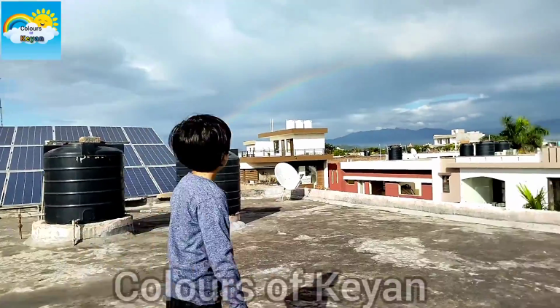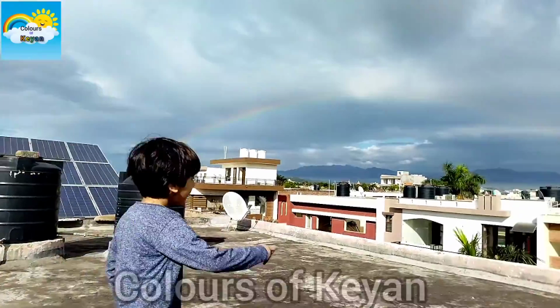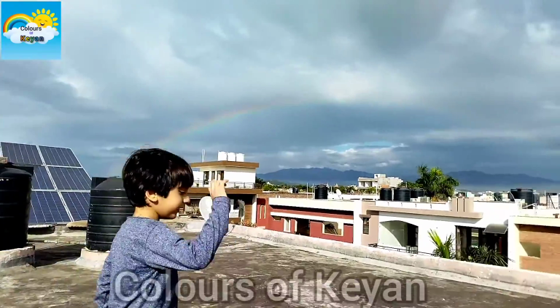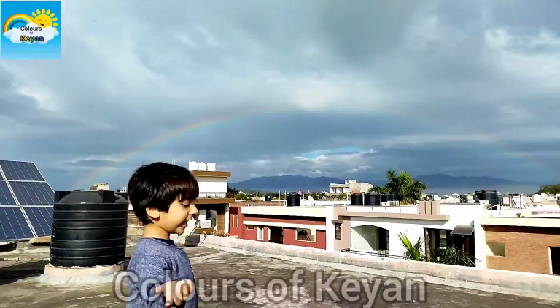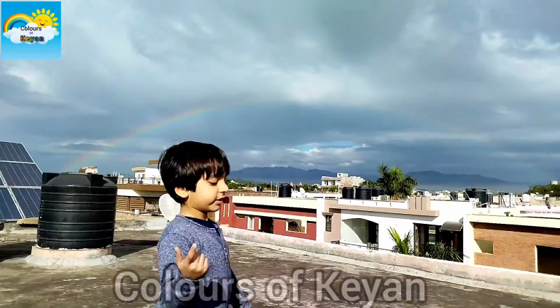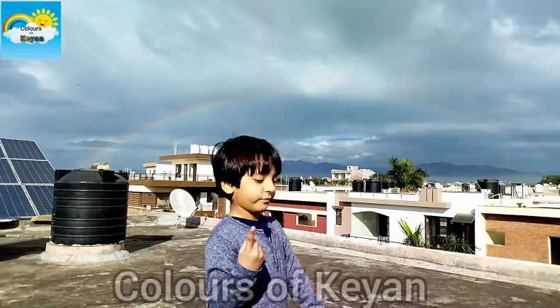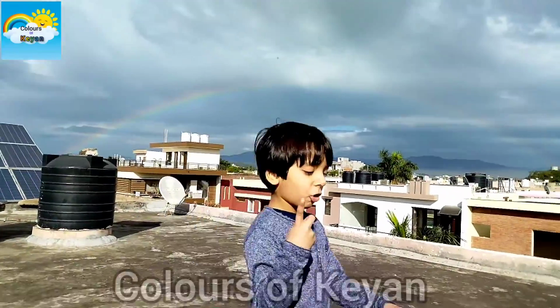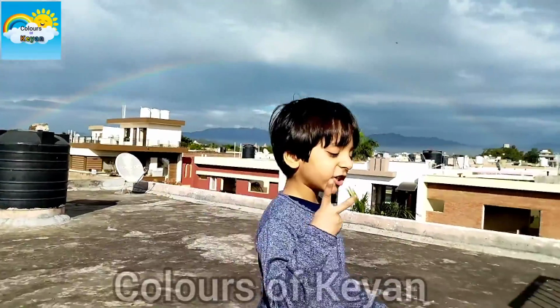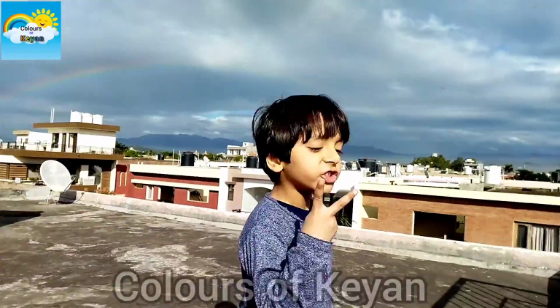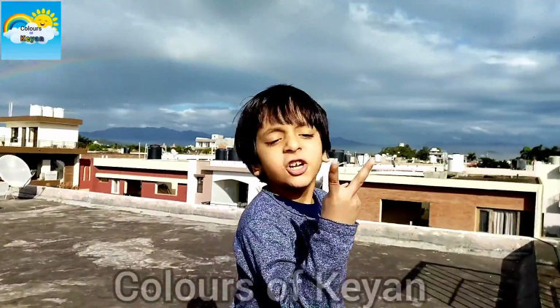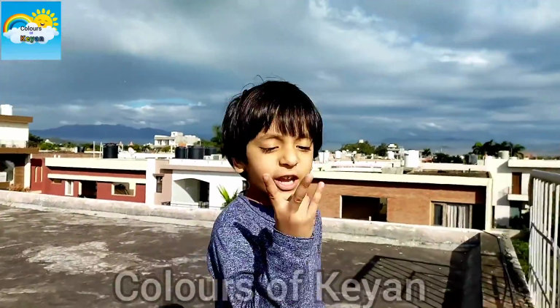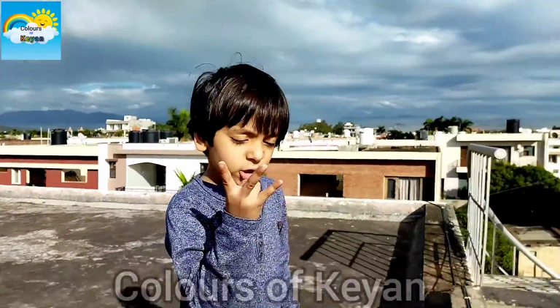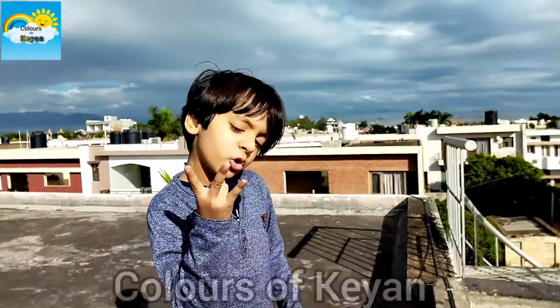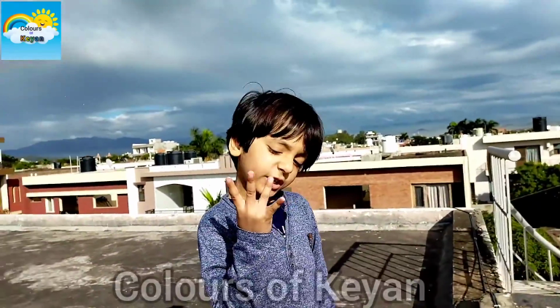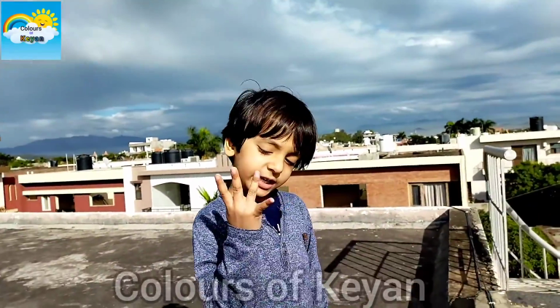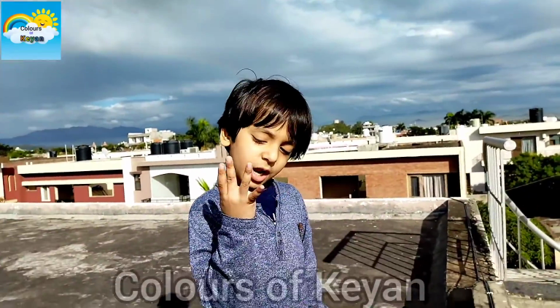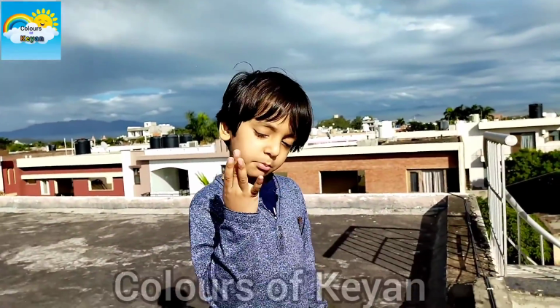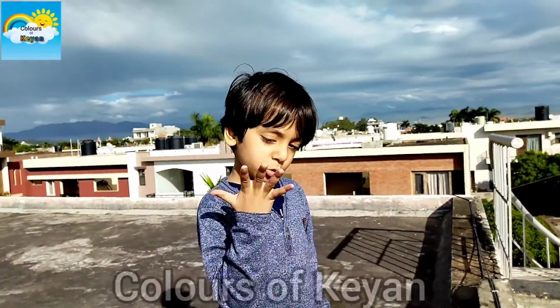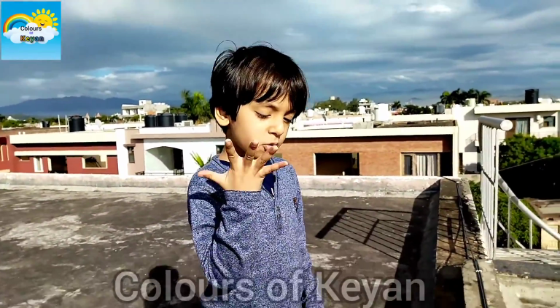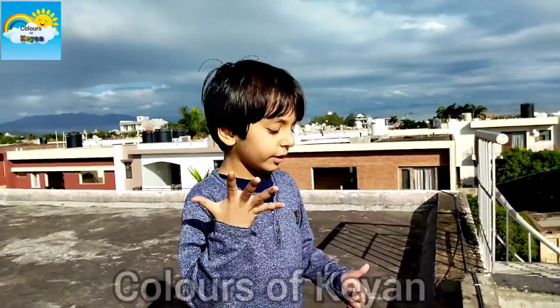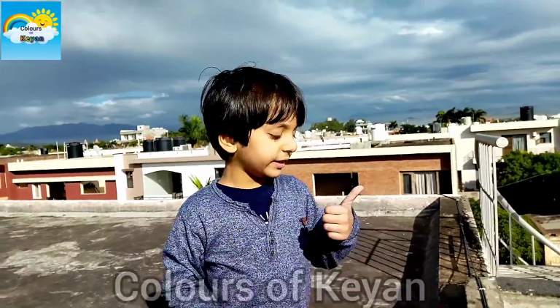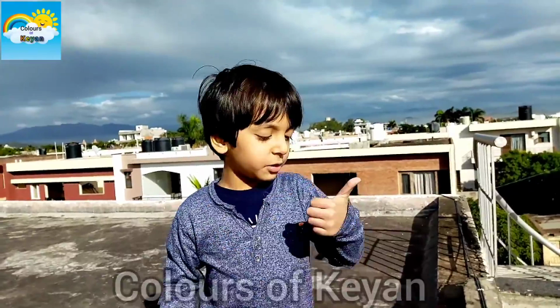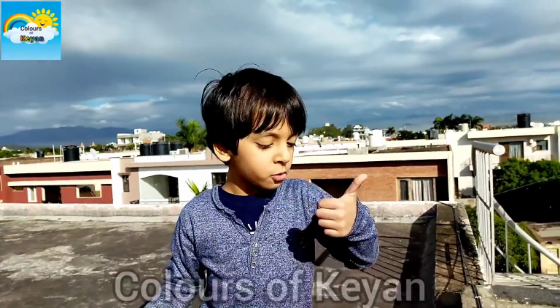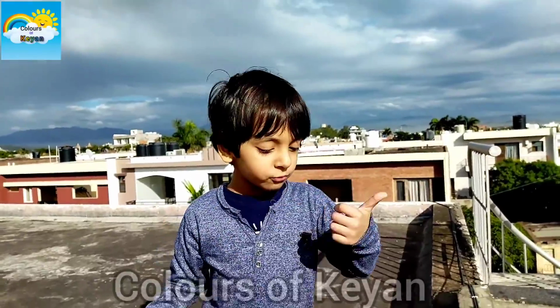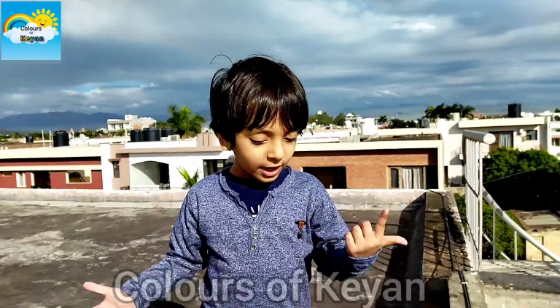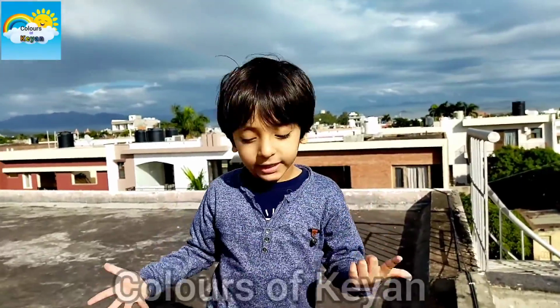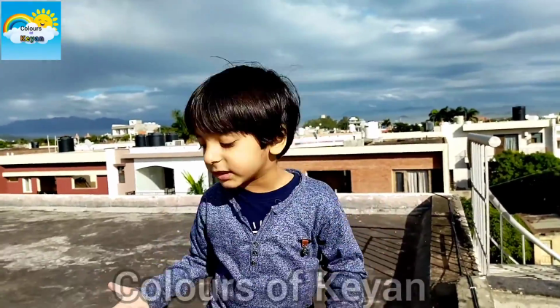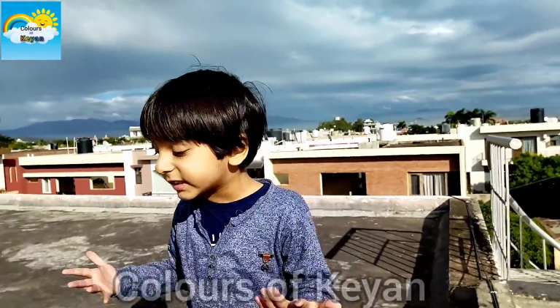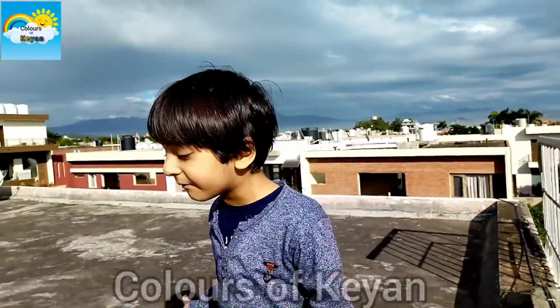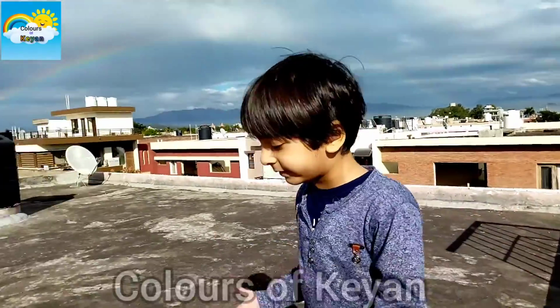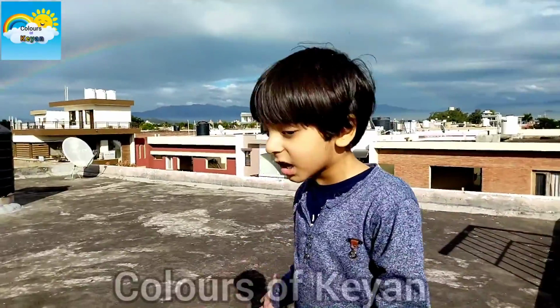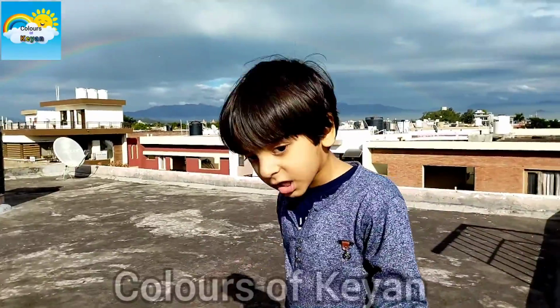Red, orange, yellow, green, blue, indigo, violet — seven colors!